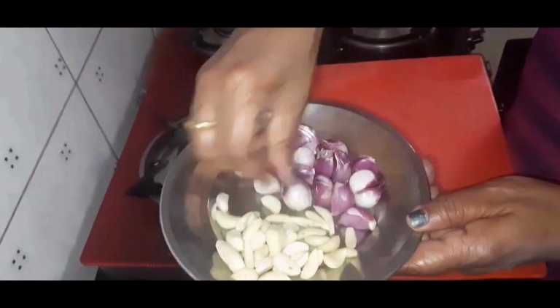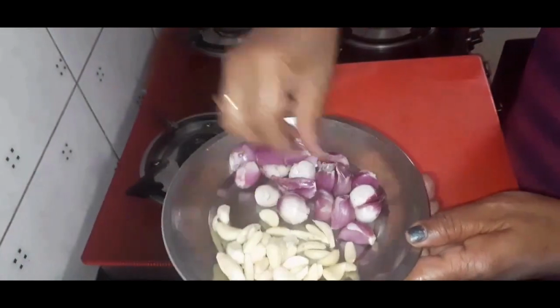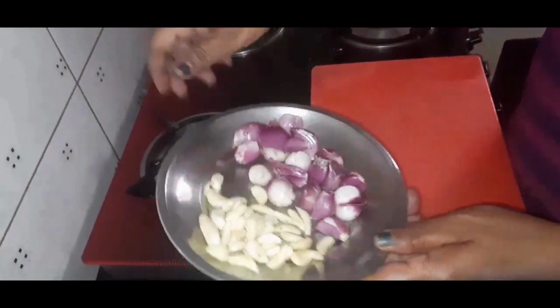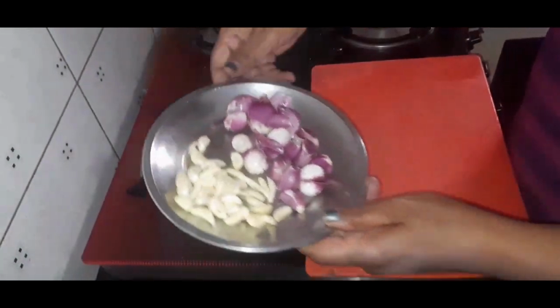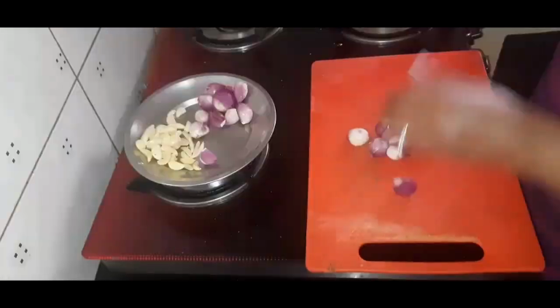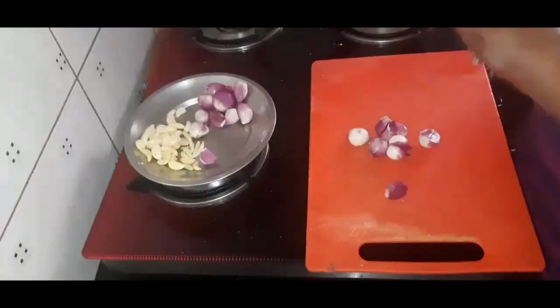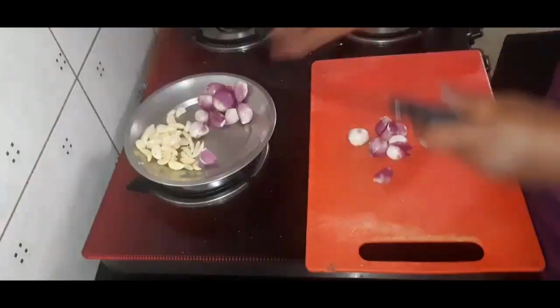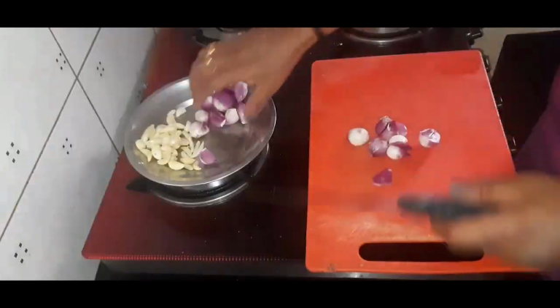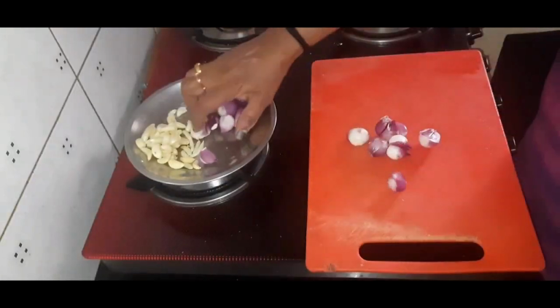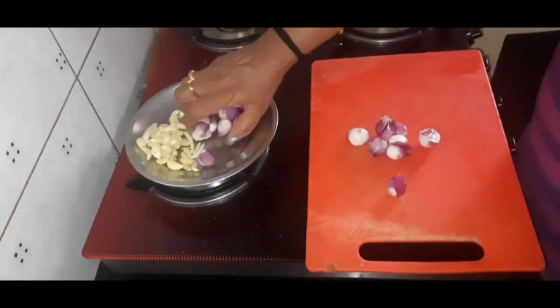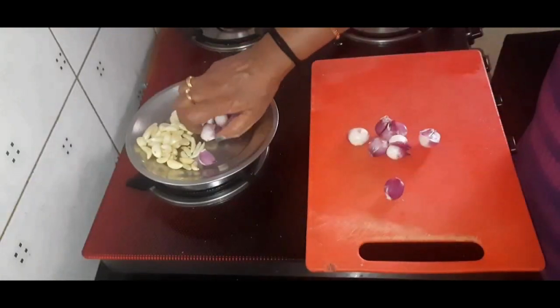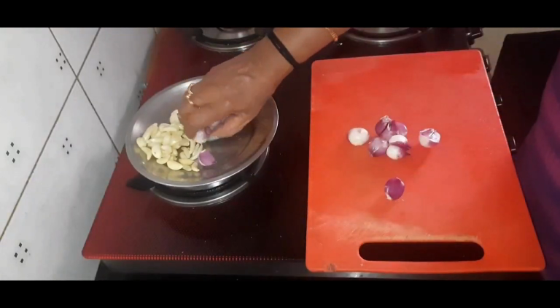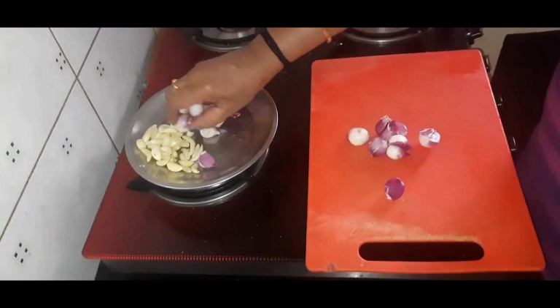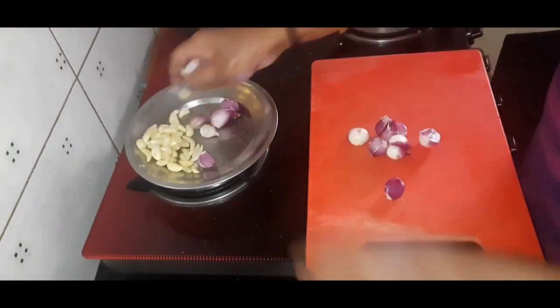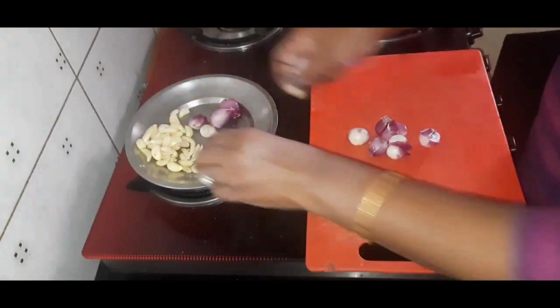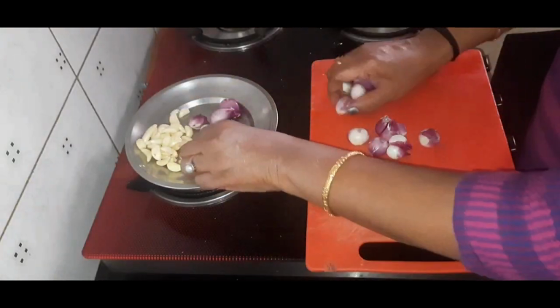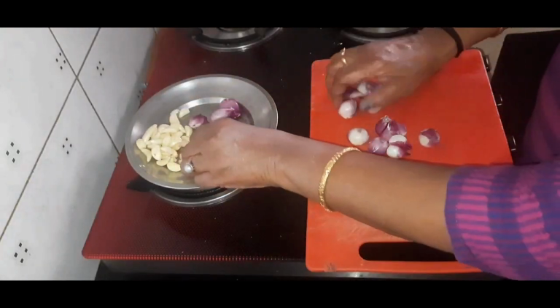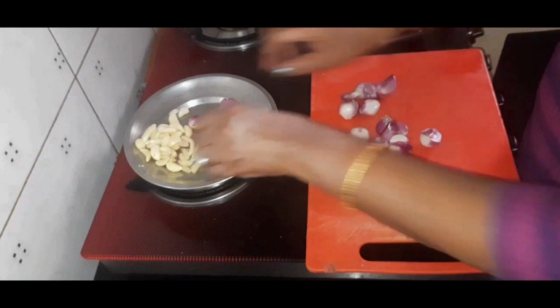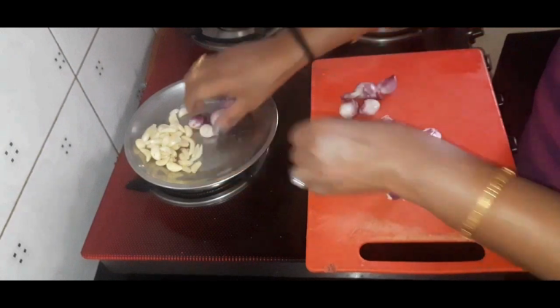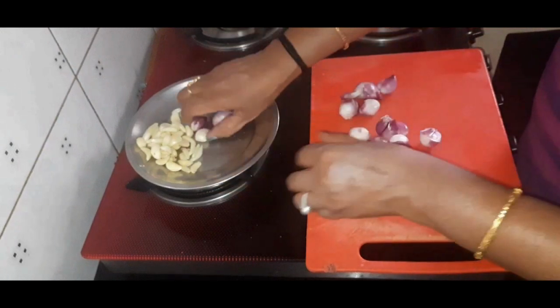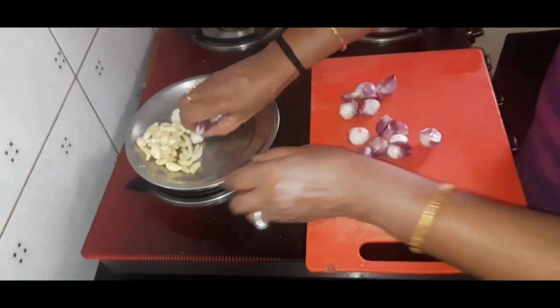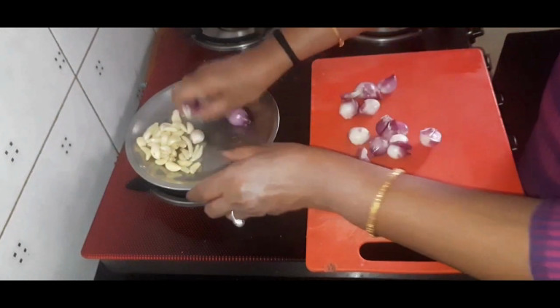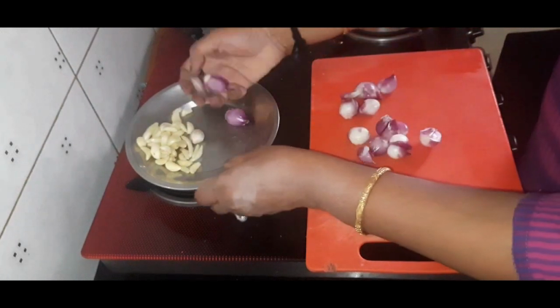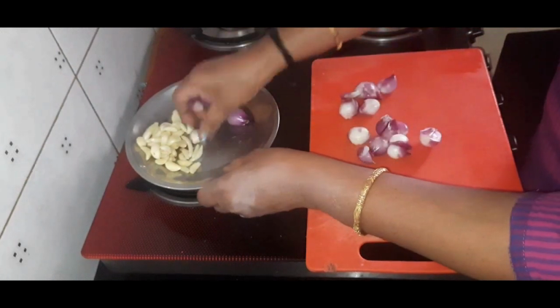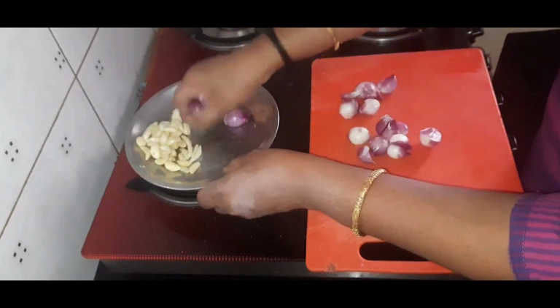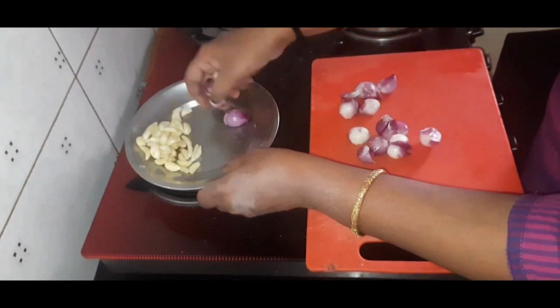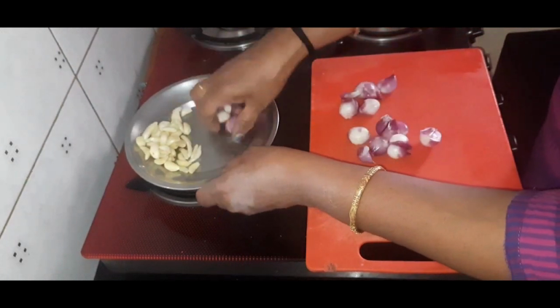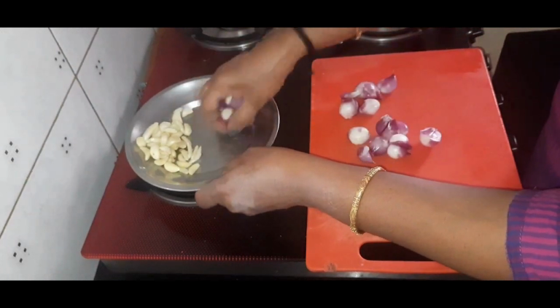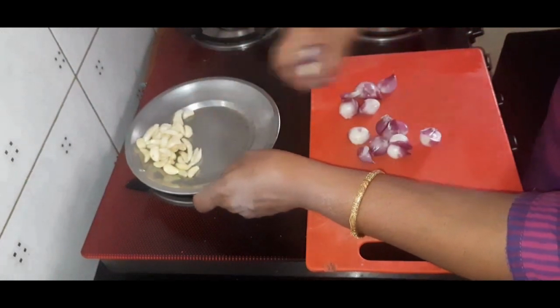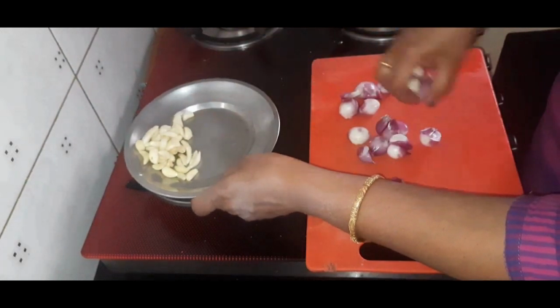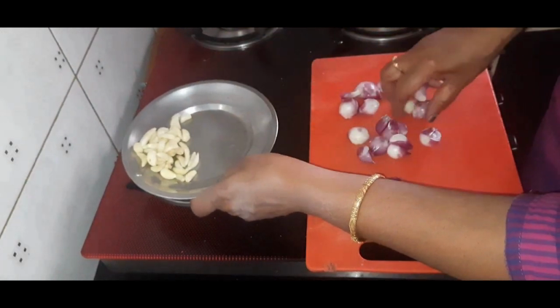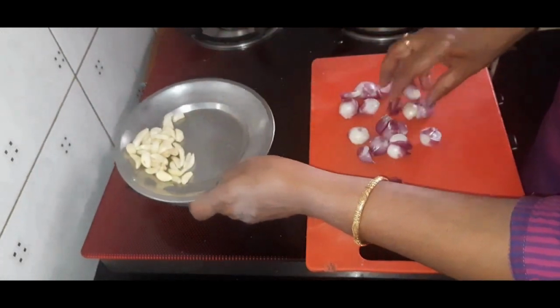Hi friends, today we are going to make onion and garlic thial. It's a common dish in South India.